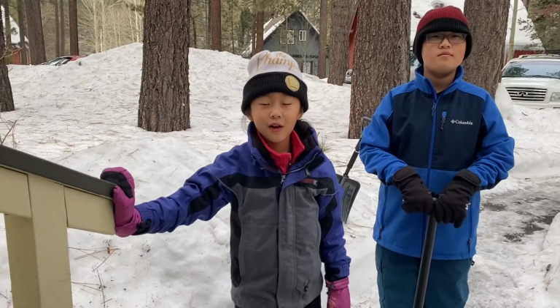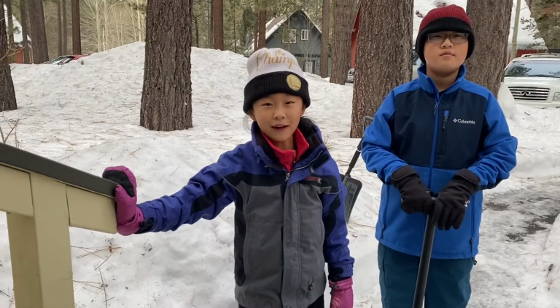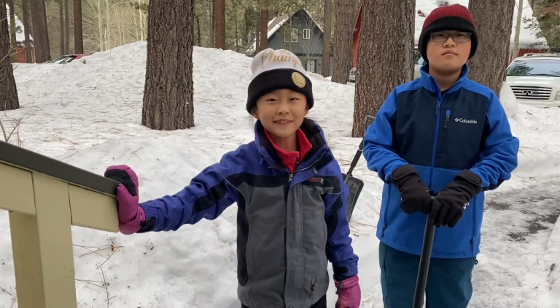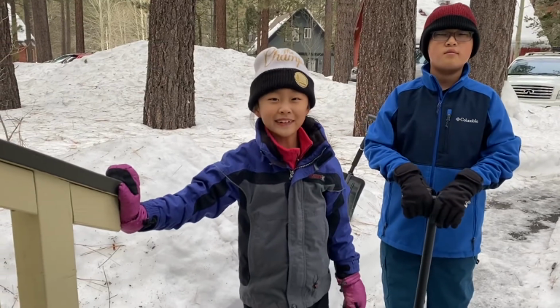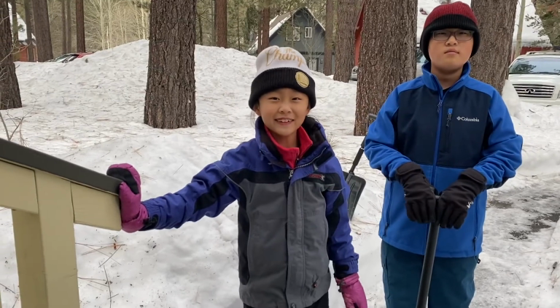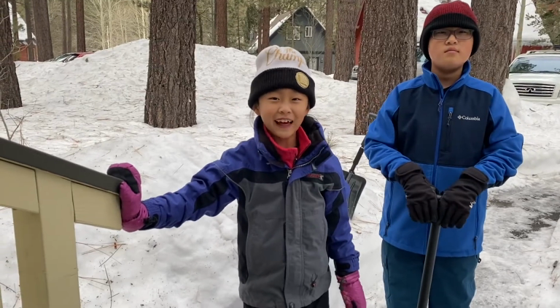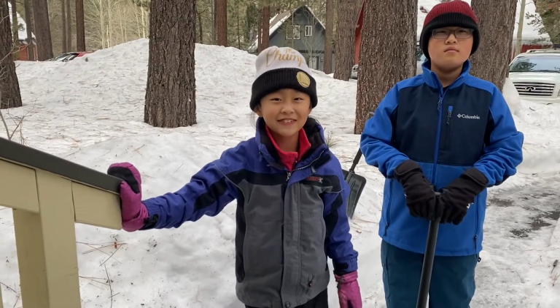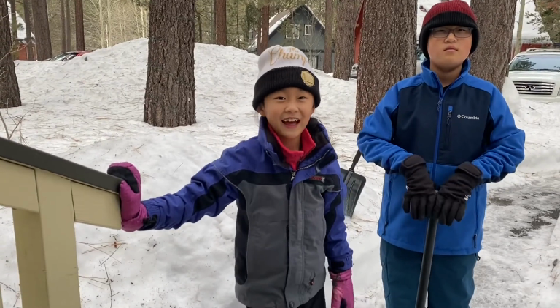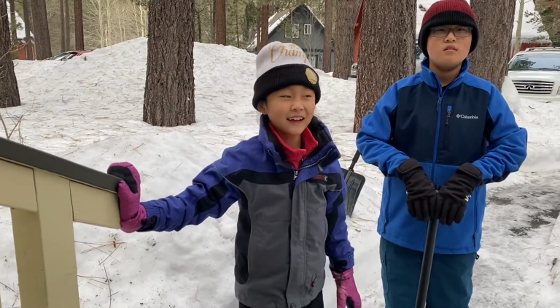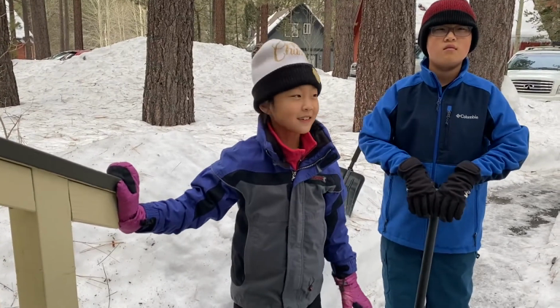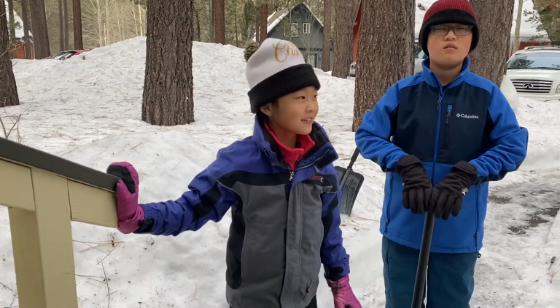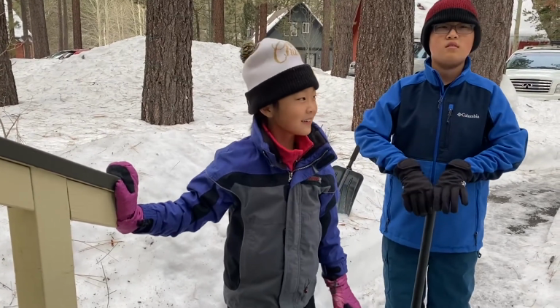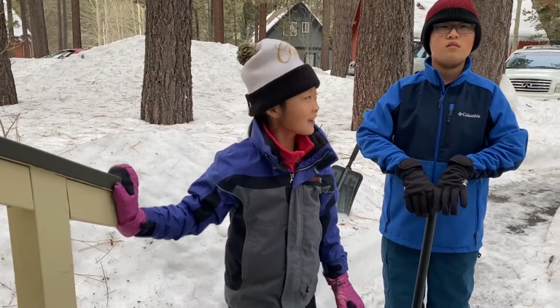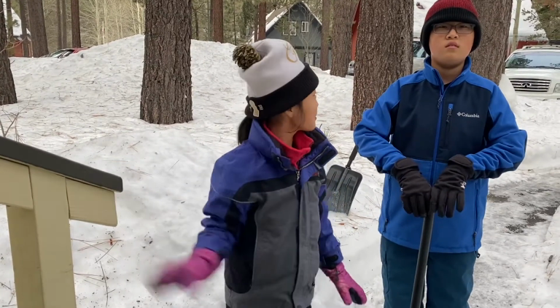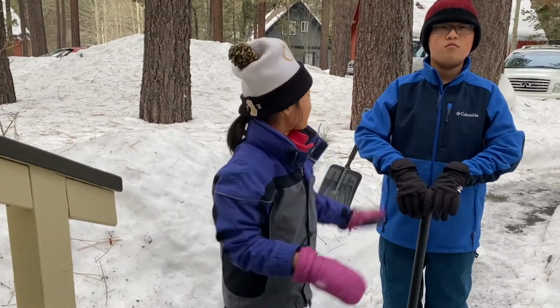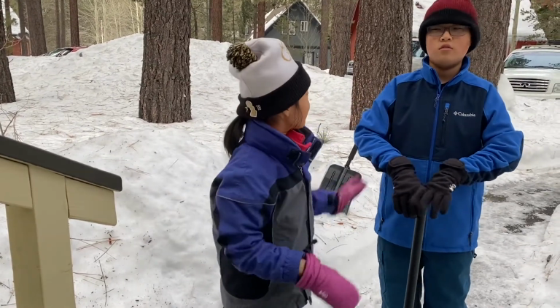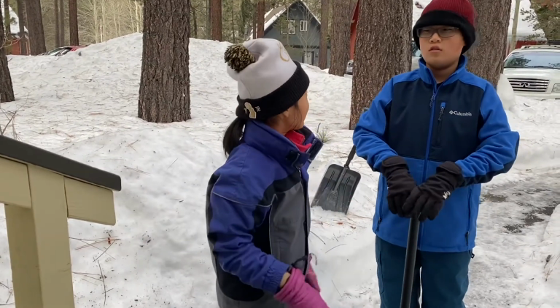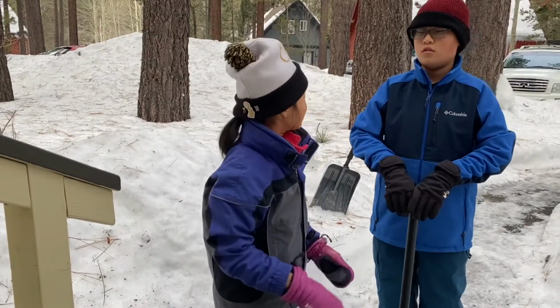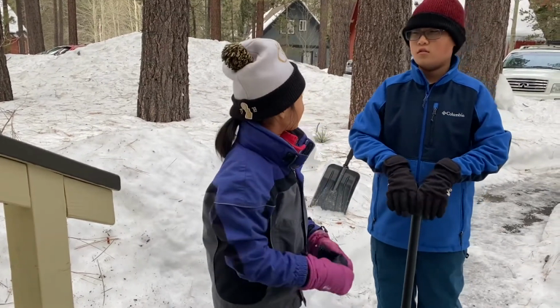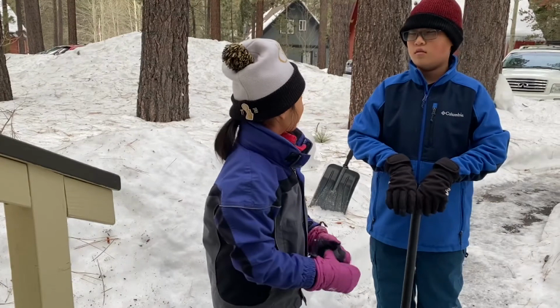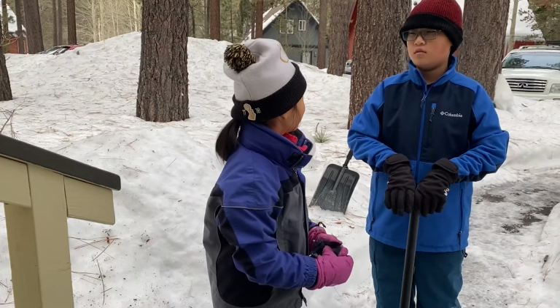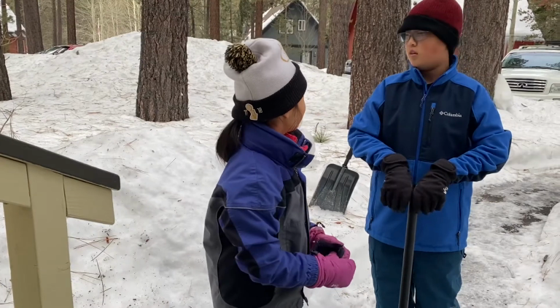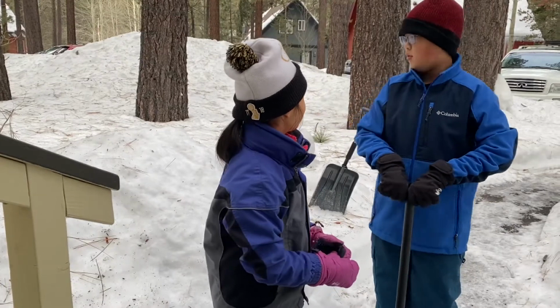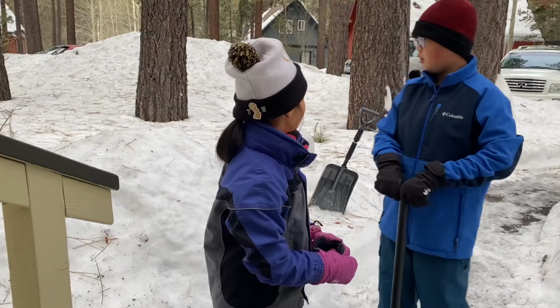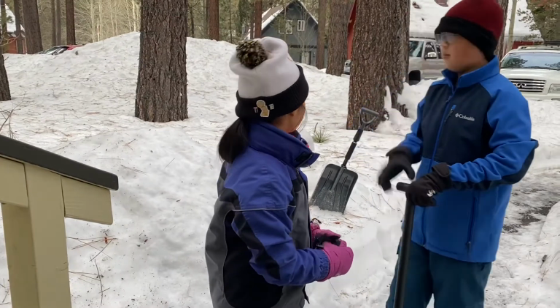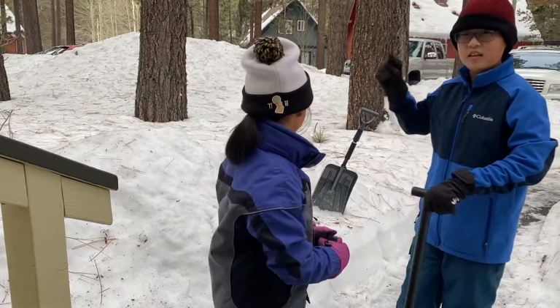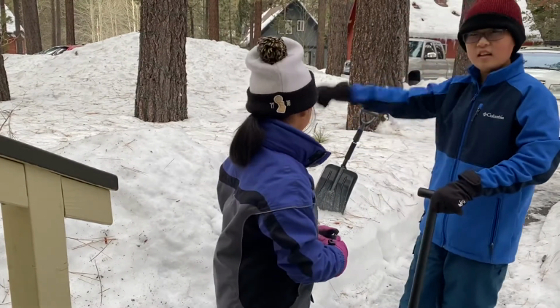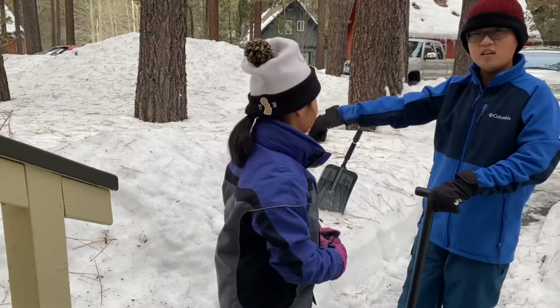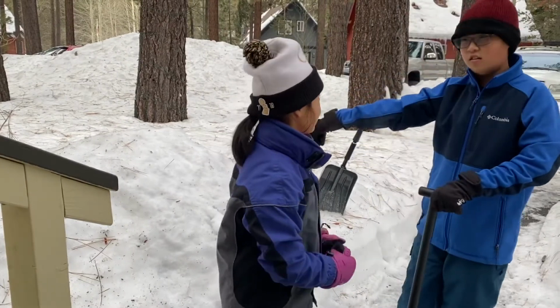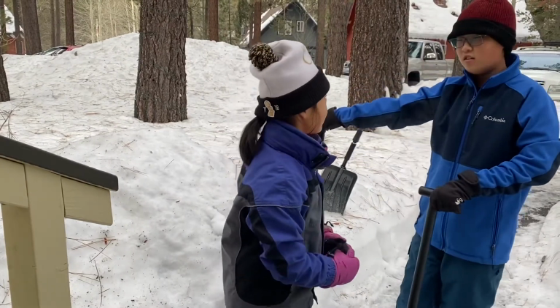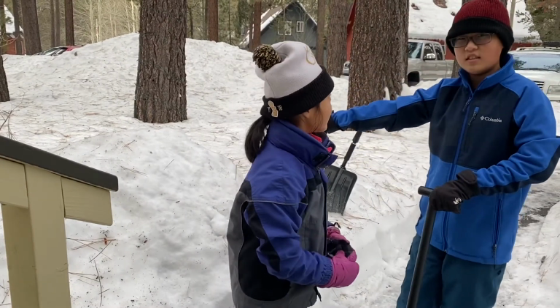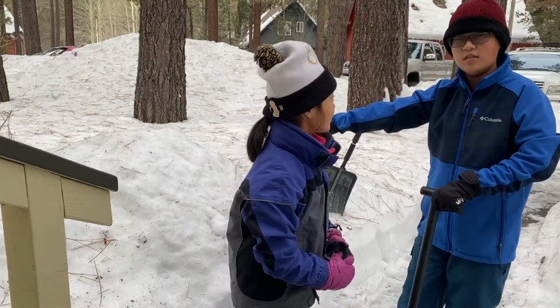Welcome to Melissa Crafts. I'm here with my brother at South Utah. We're going to be making an igloo, so let's get to it.